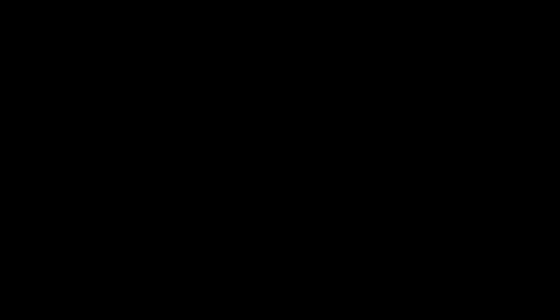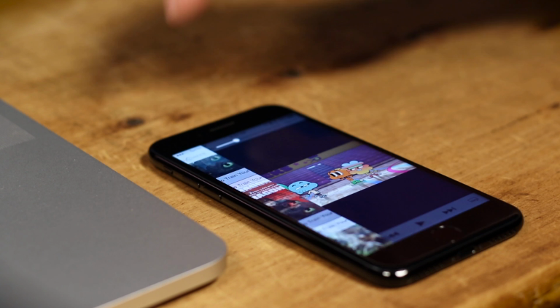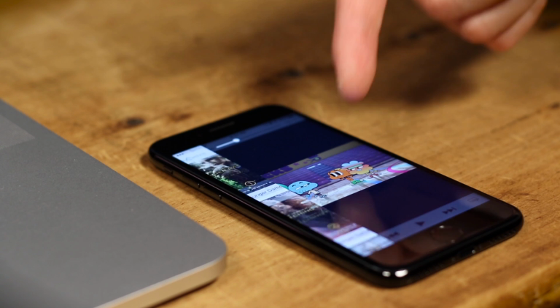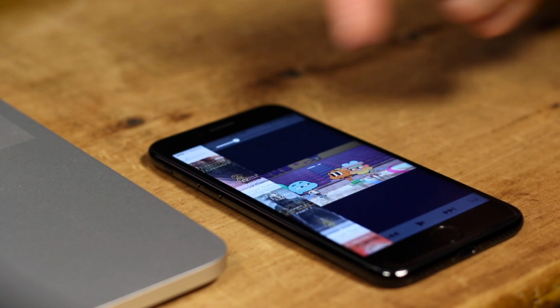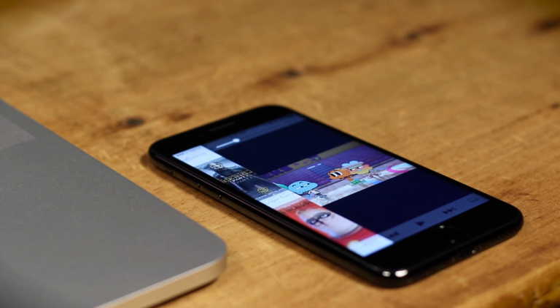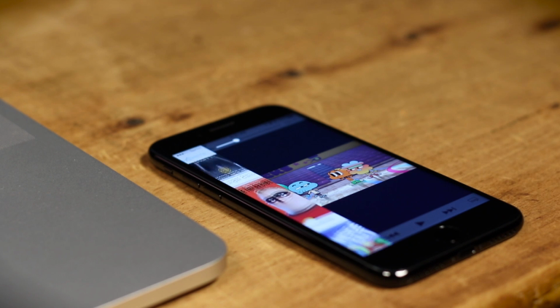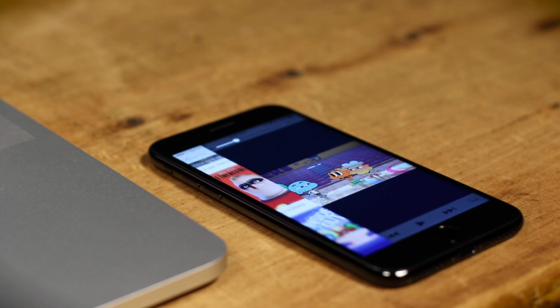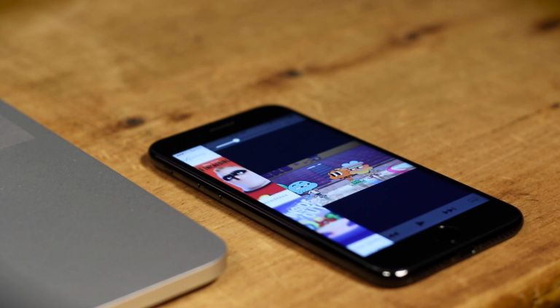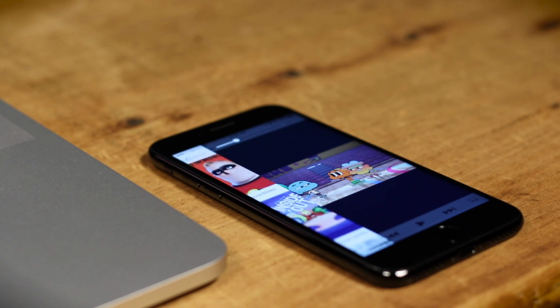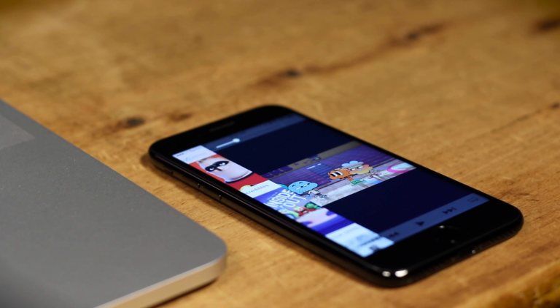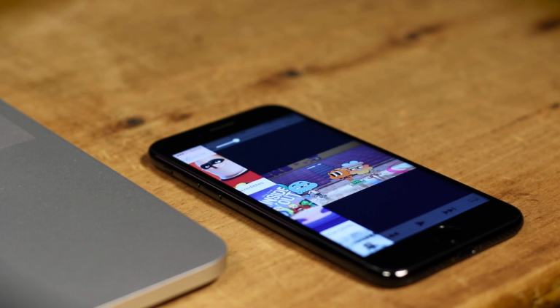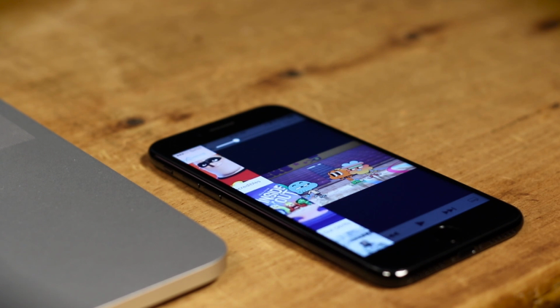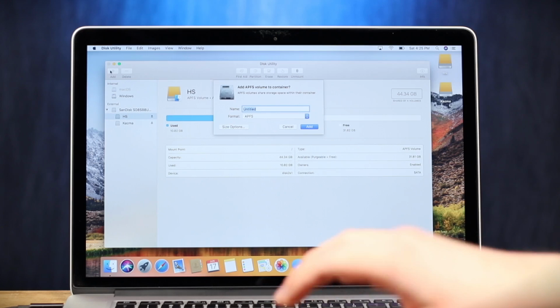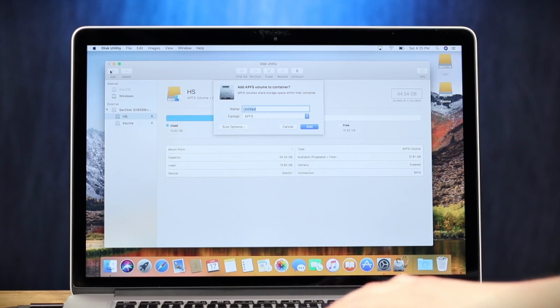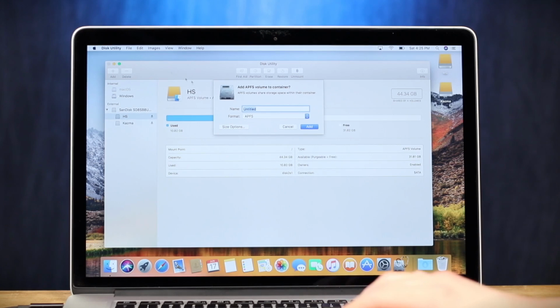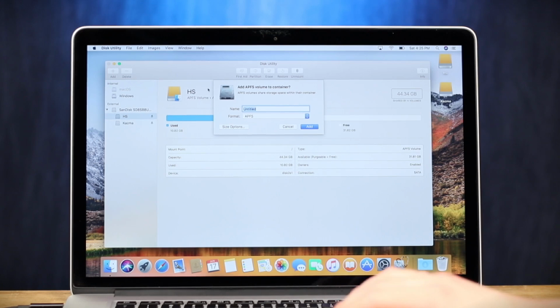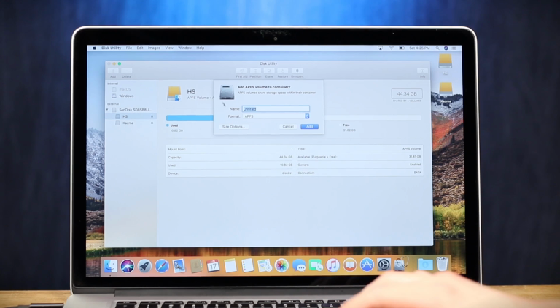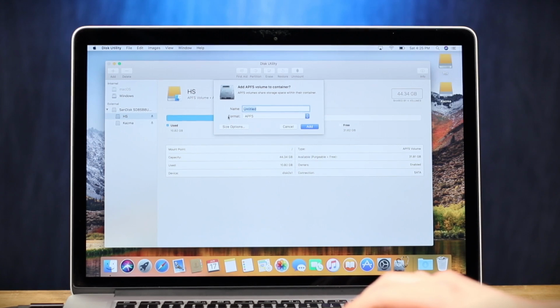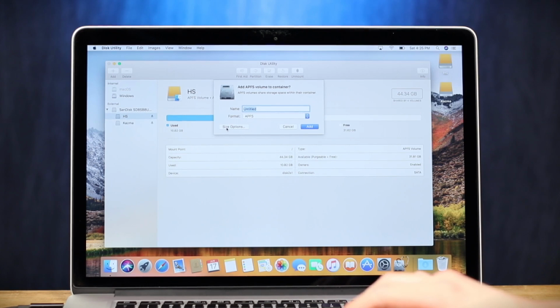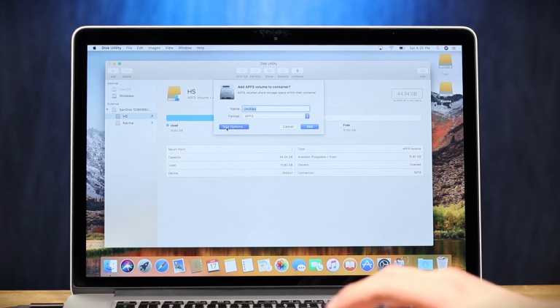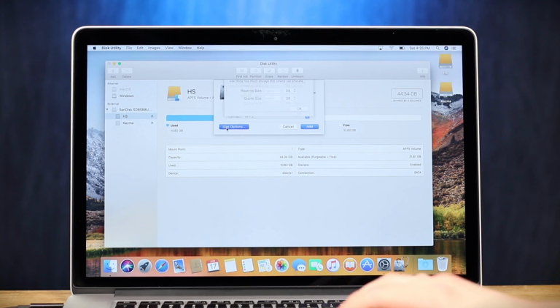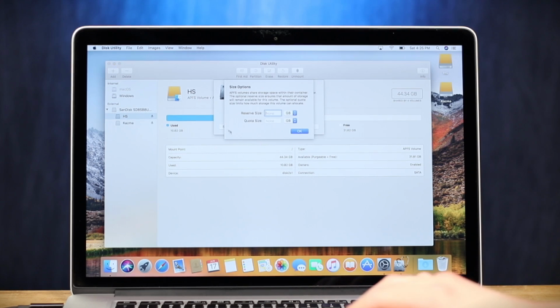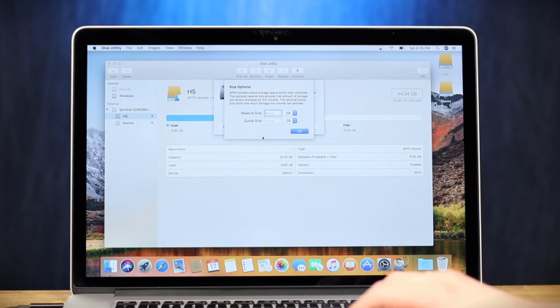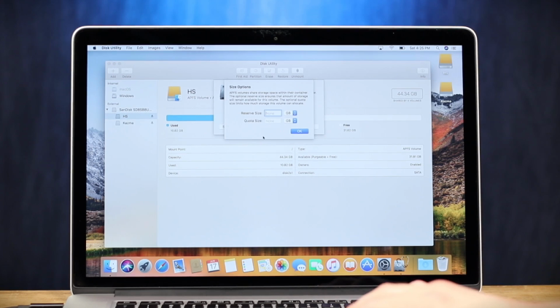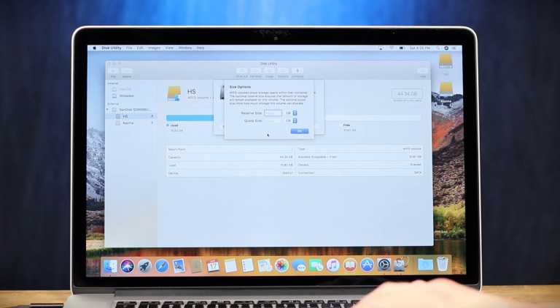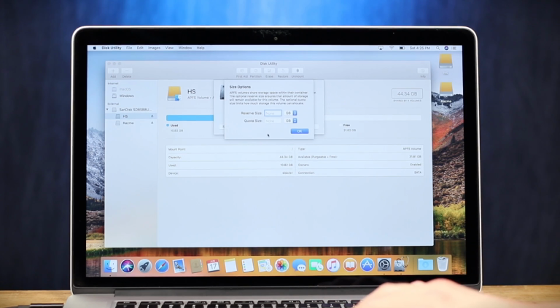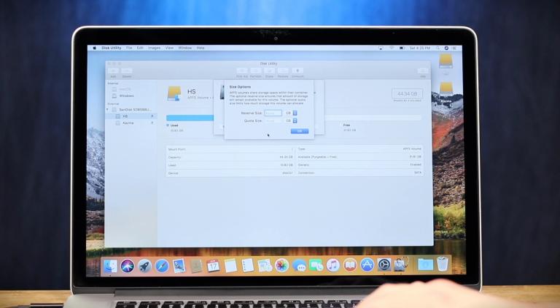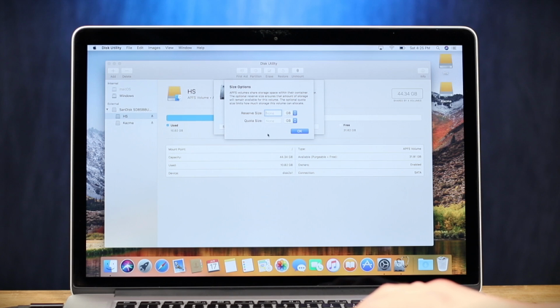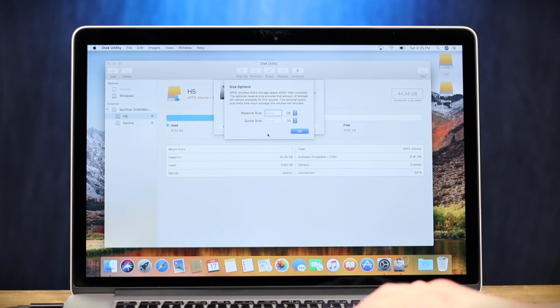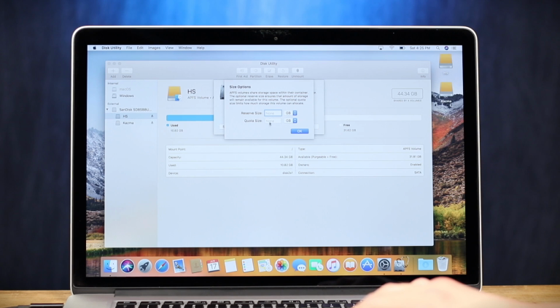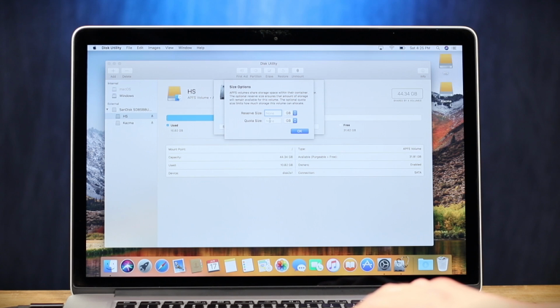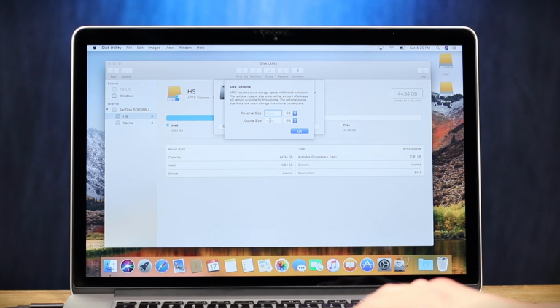This is split screen on the iPhone, bitch. What's a container? I am so not used to this.